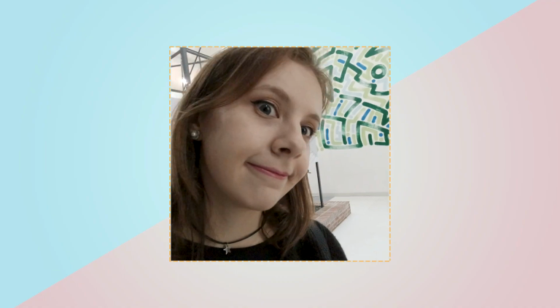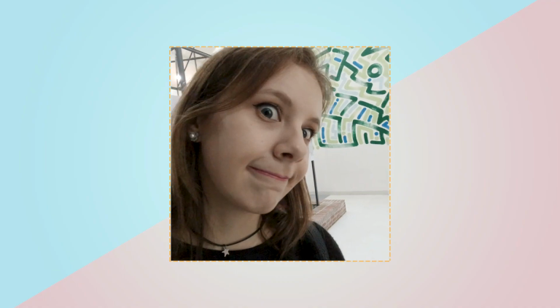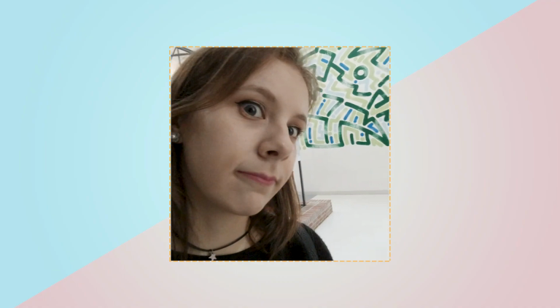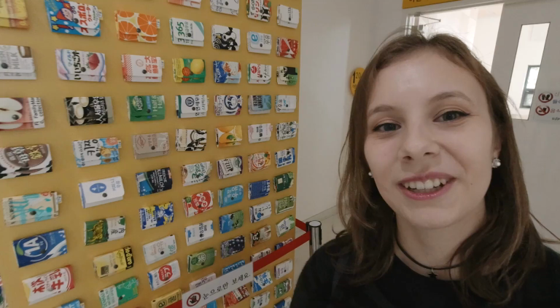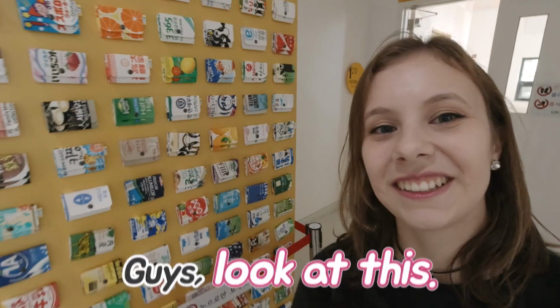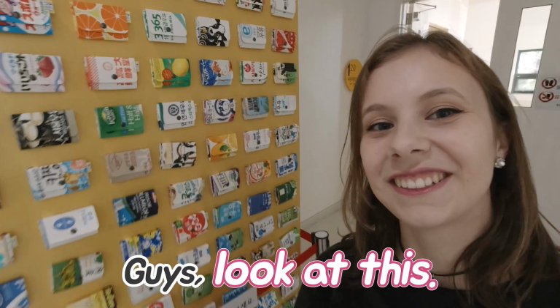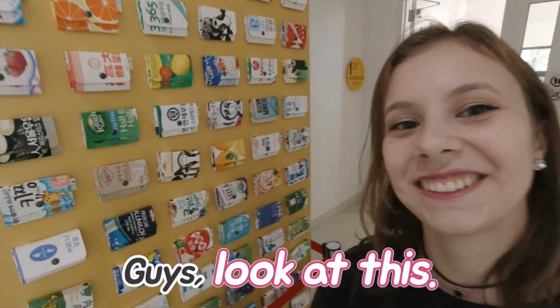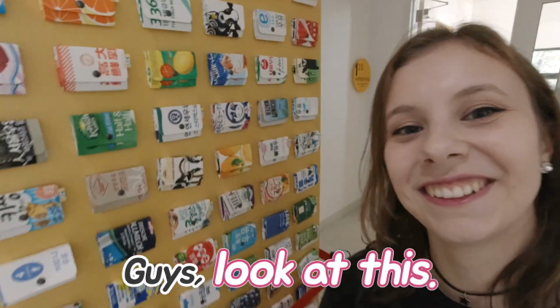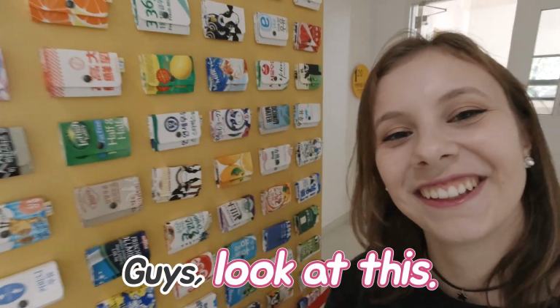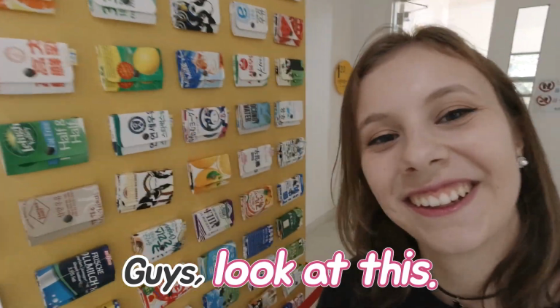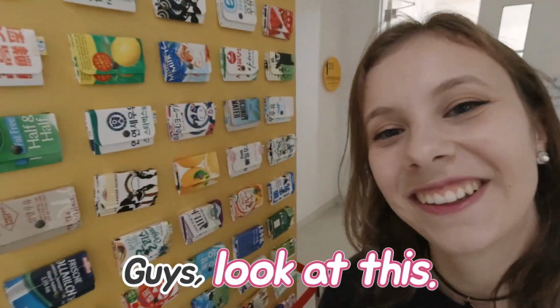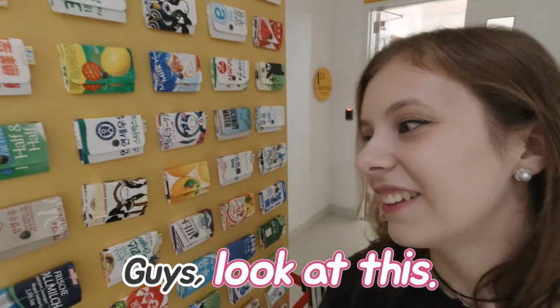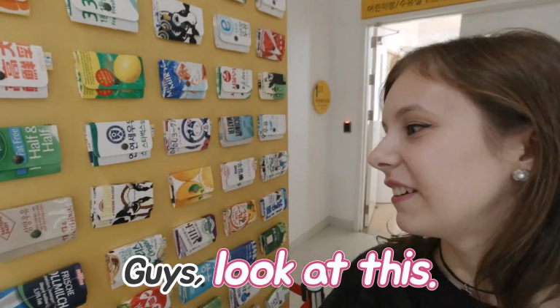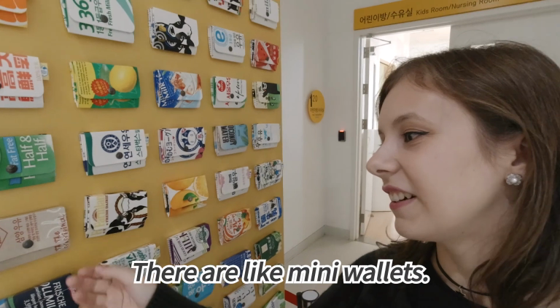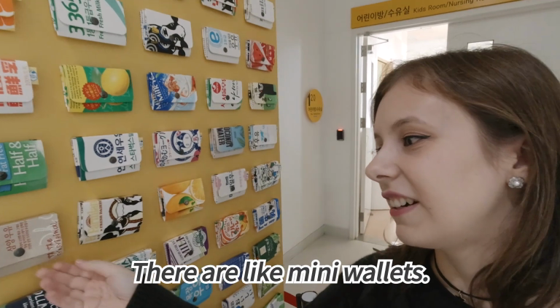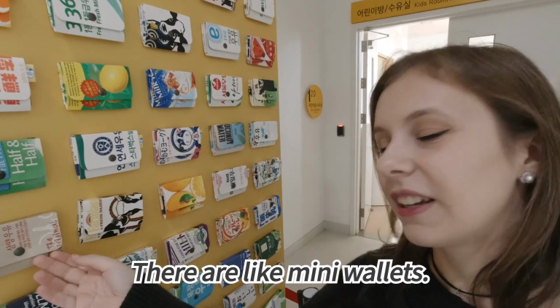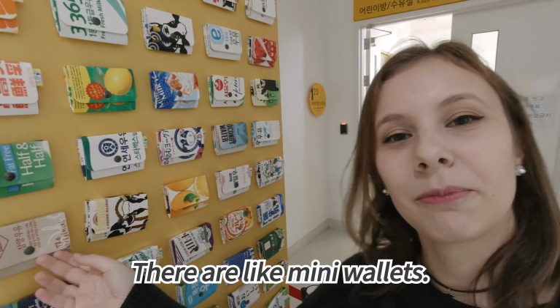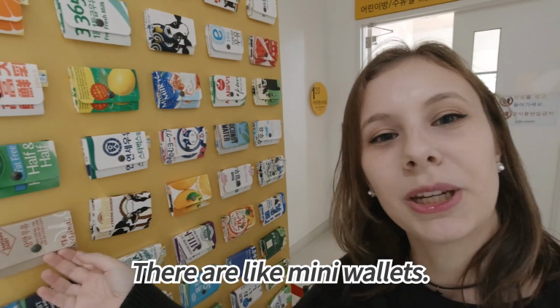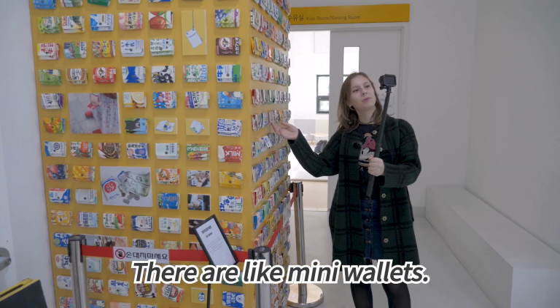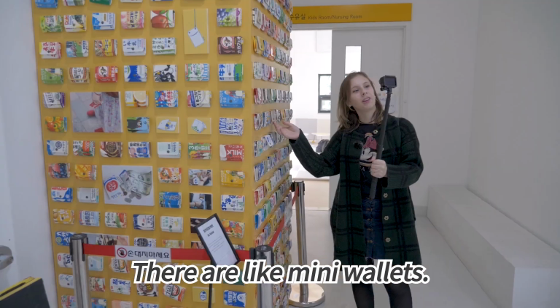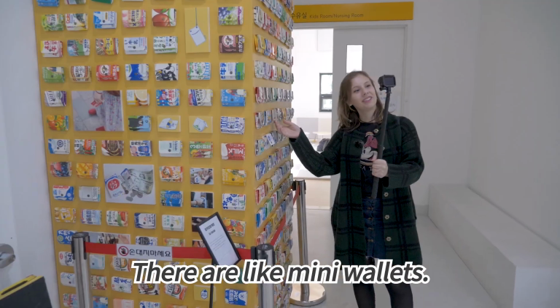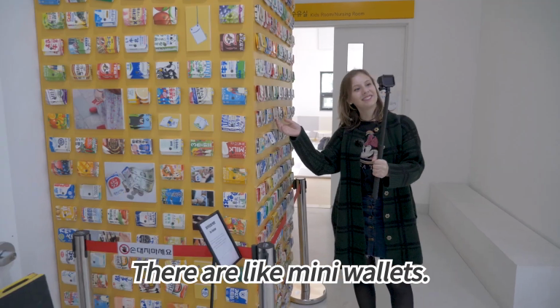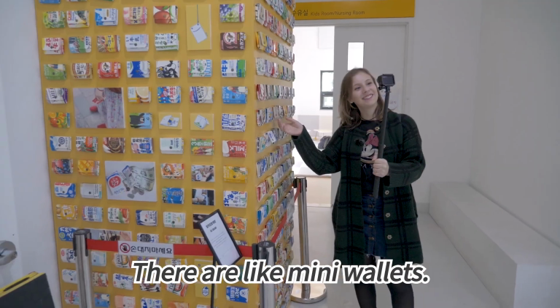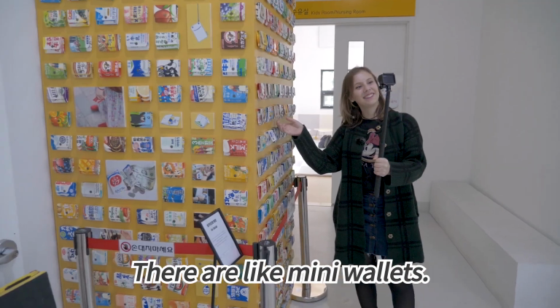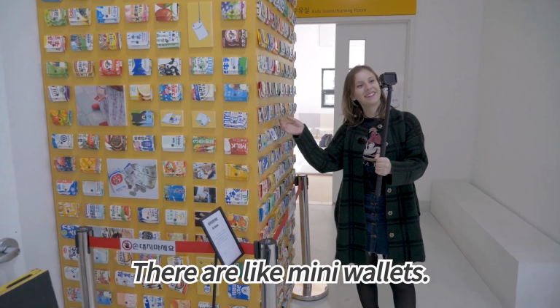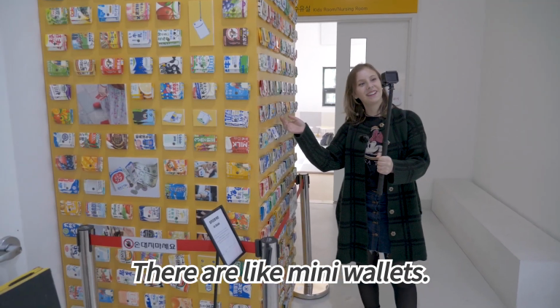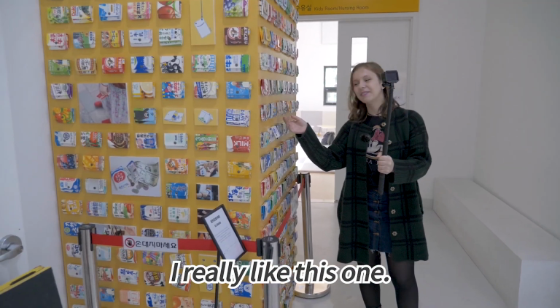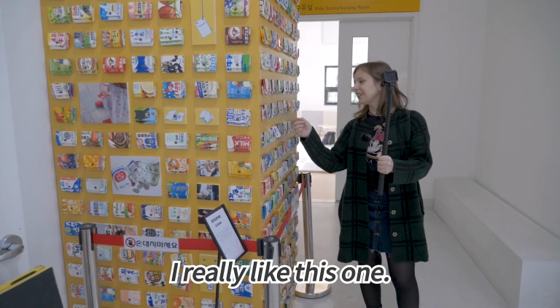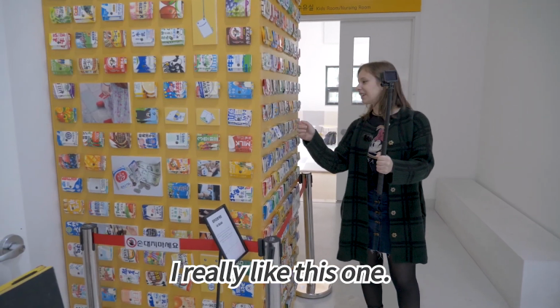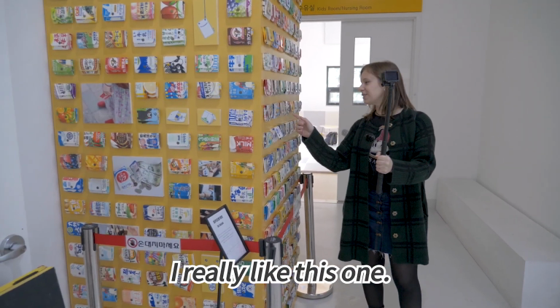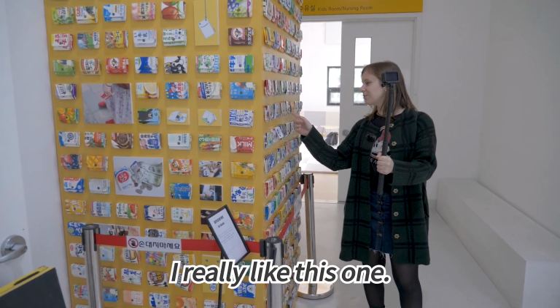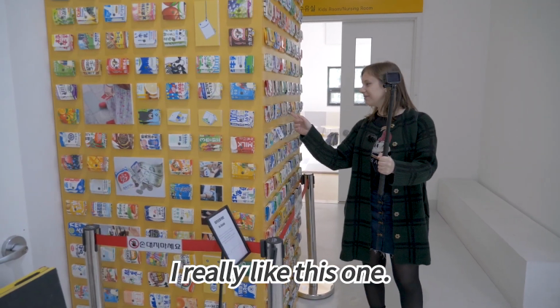Guys, look at this. They are like mini wallets. I really like this one.